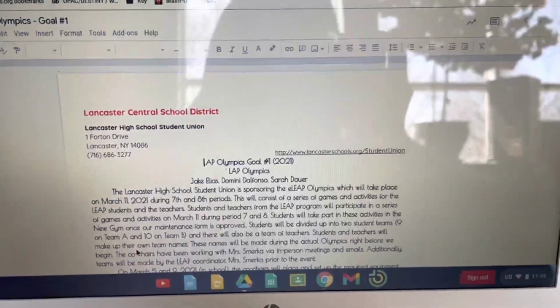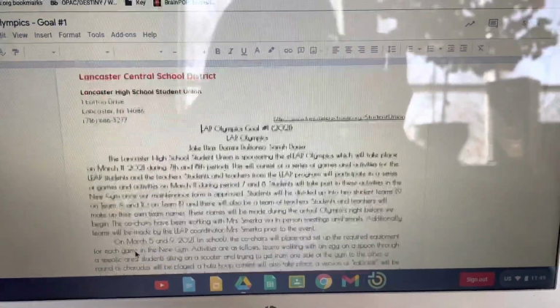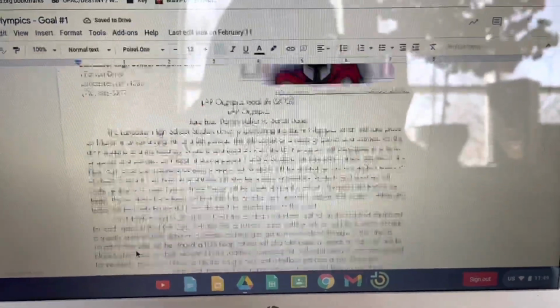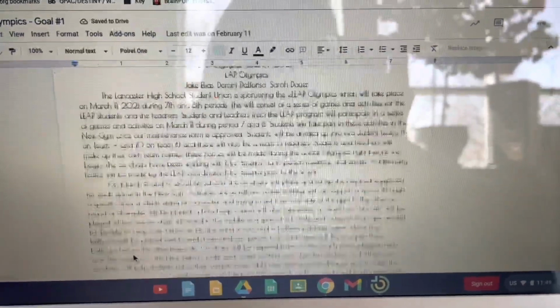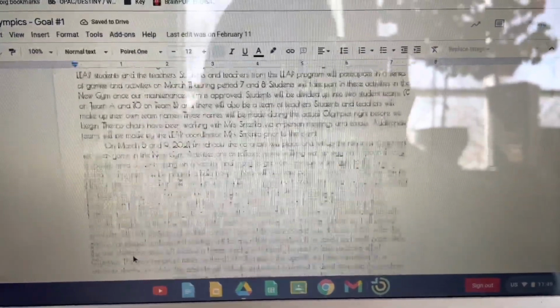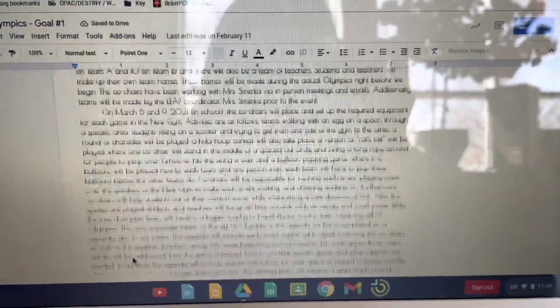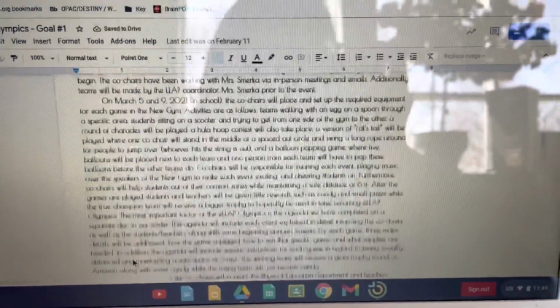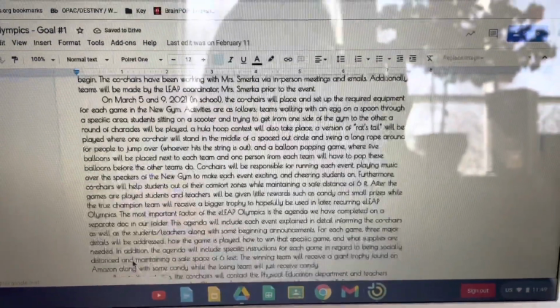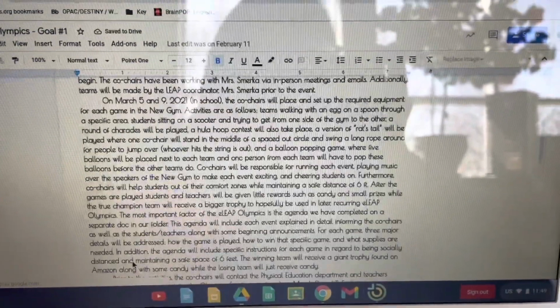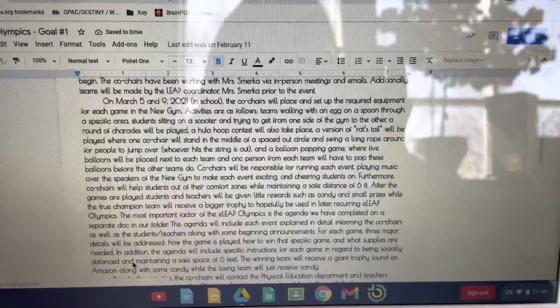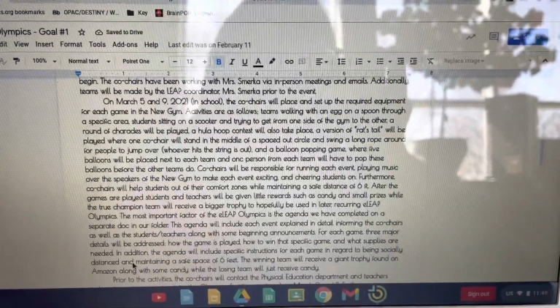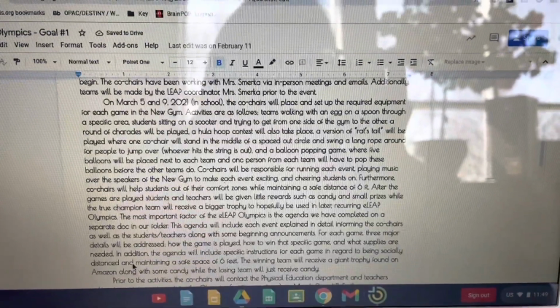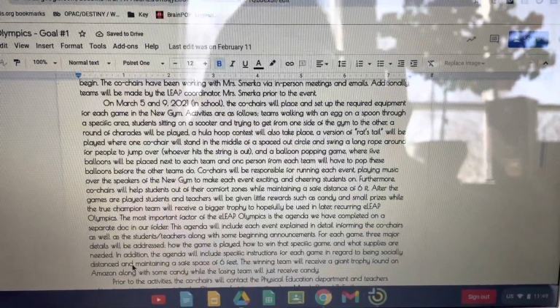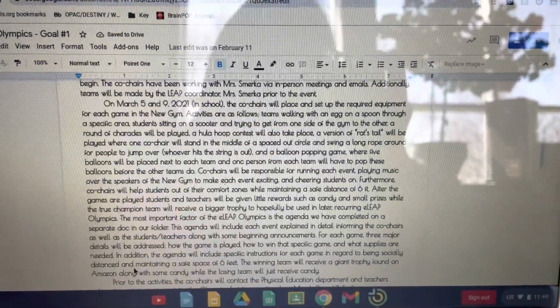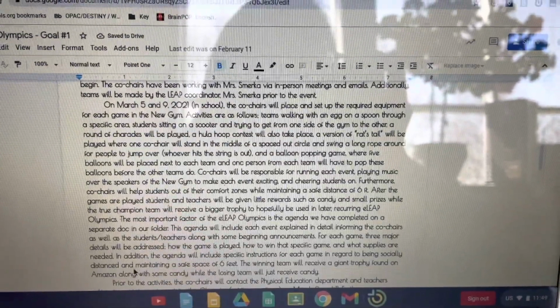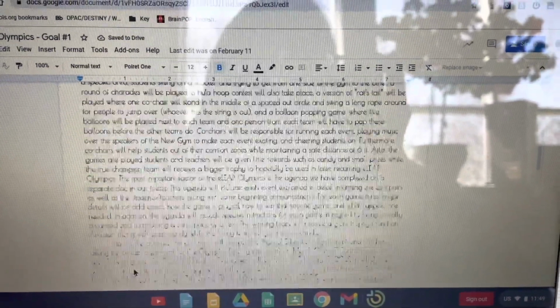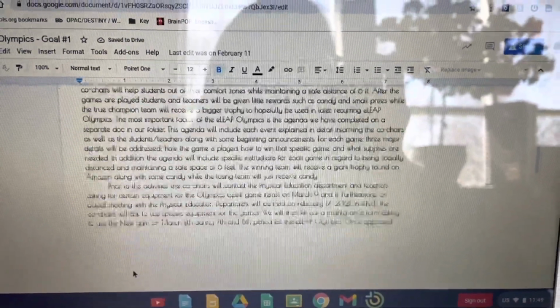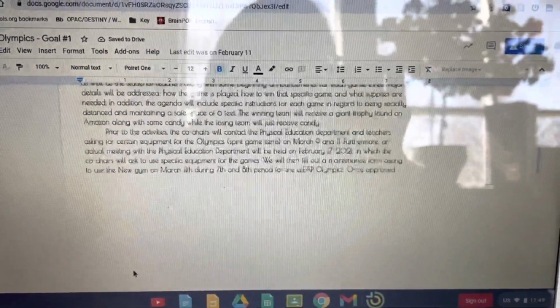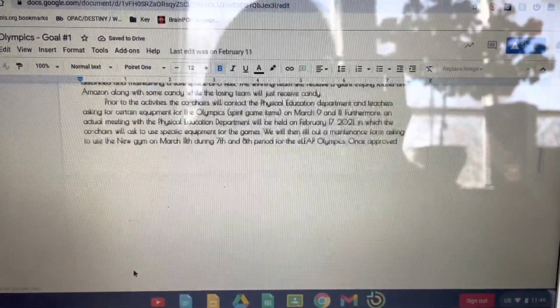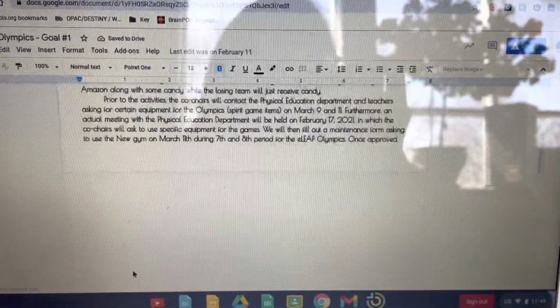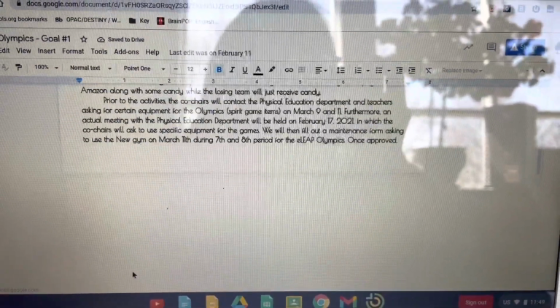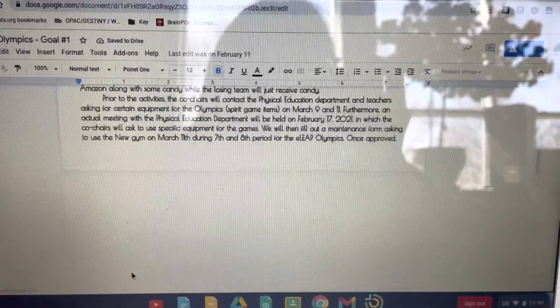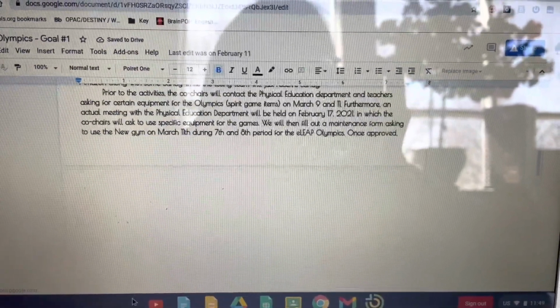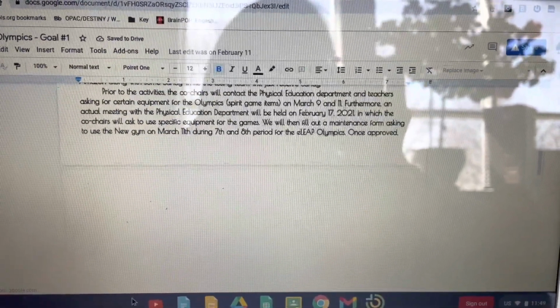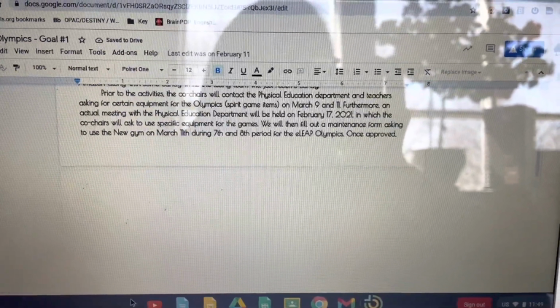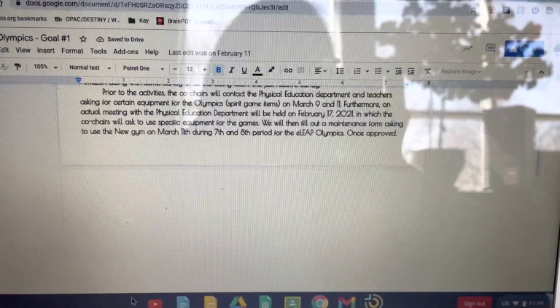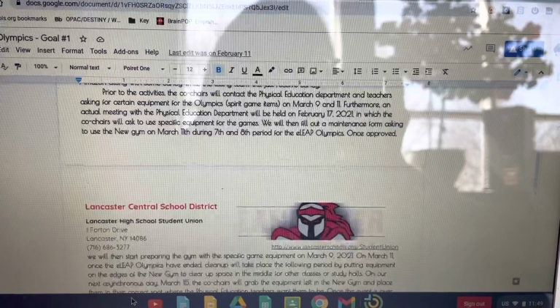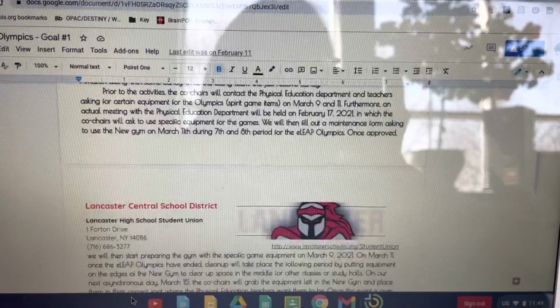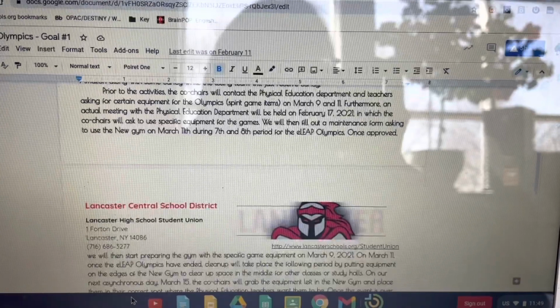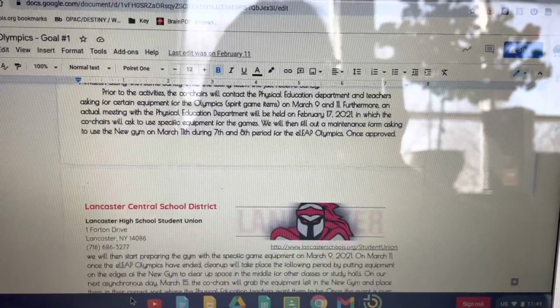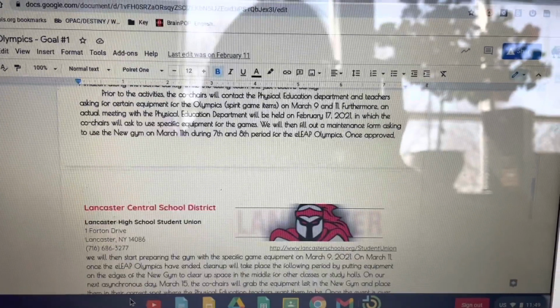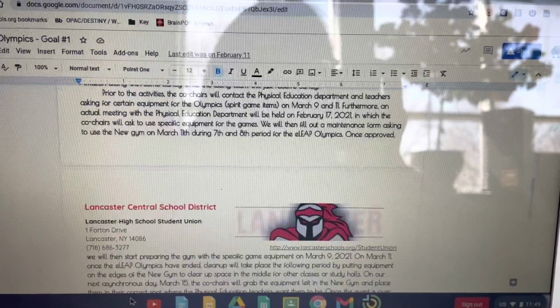First, start off by making your goal, listing everything that you need to get done for your project.